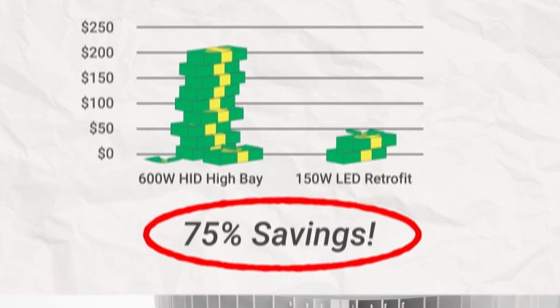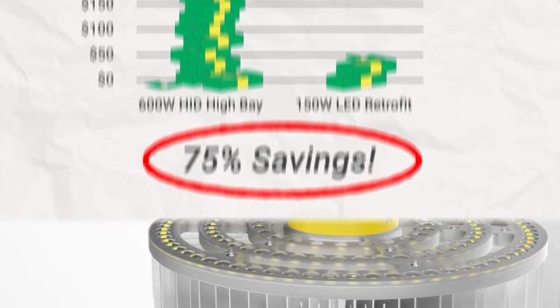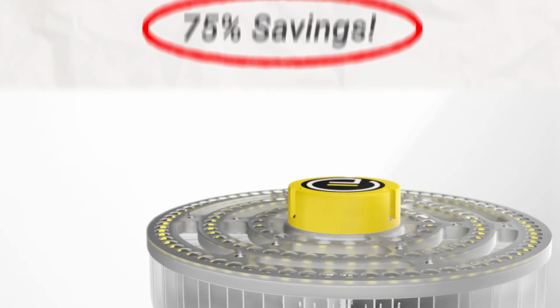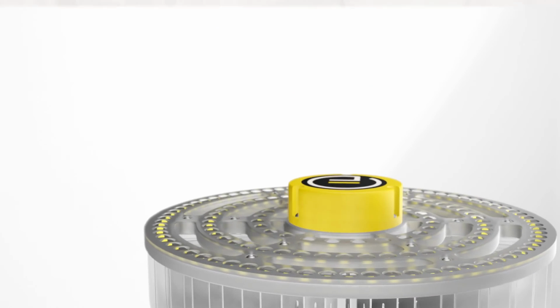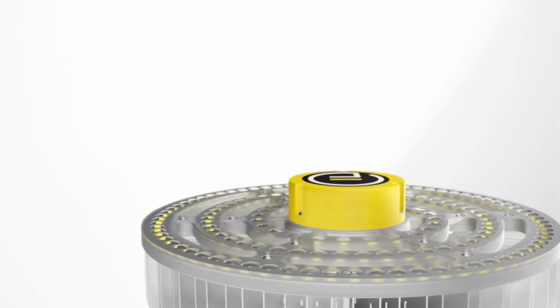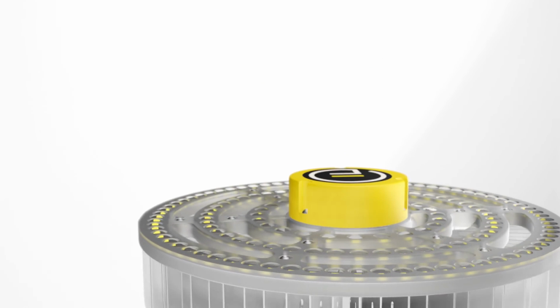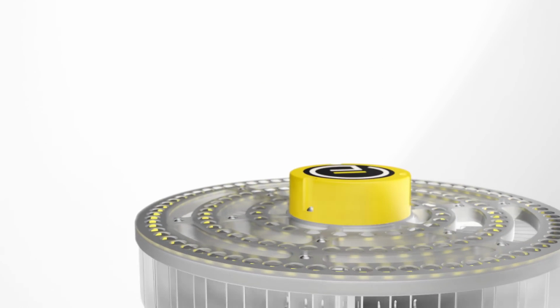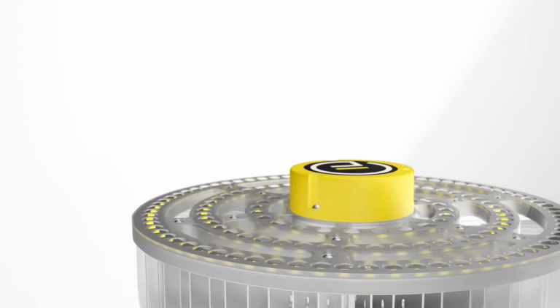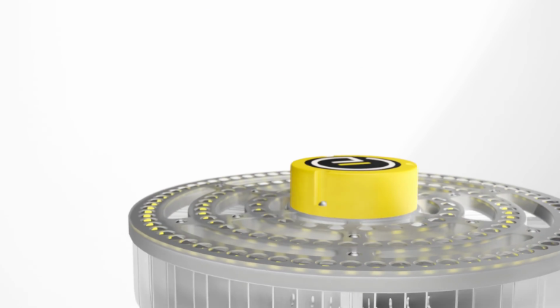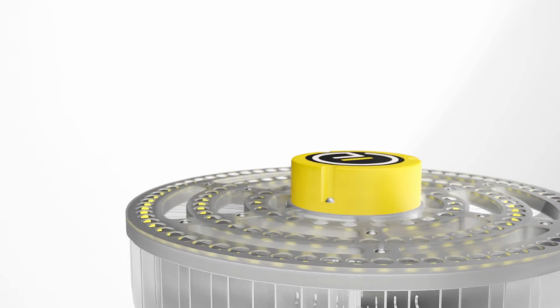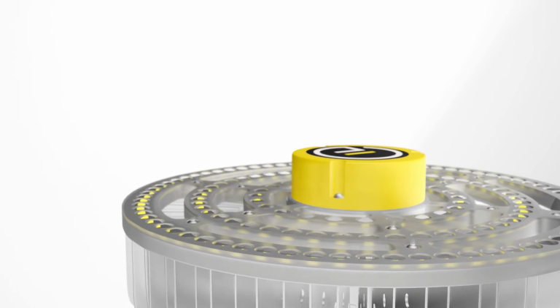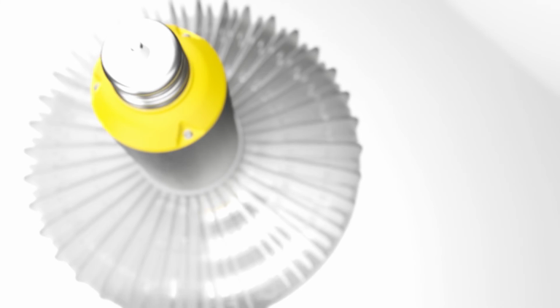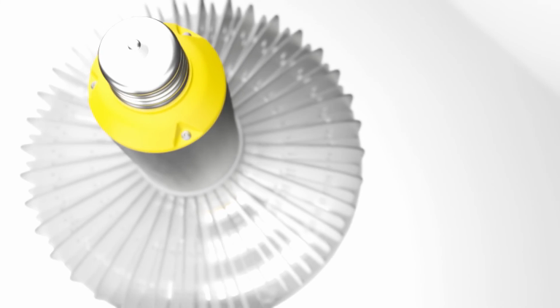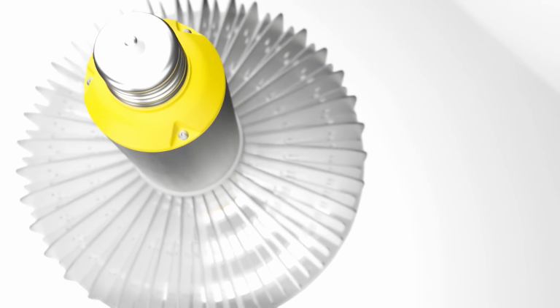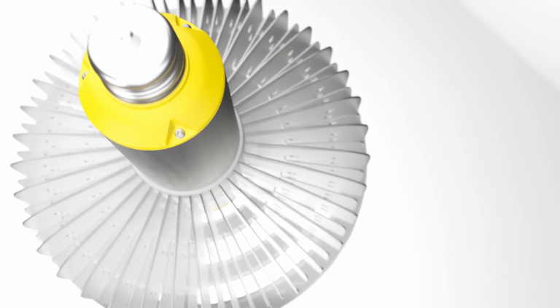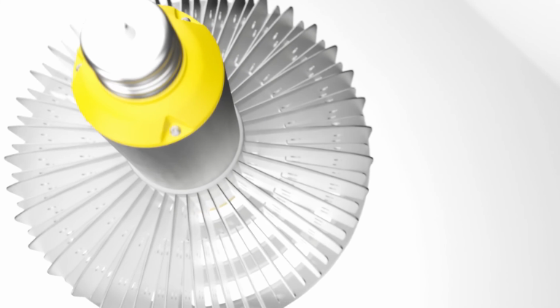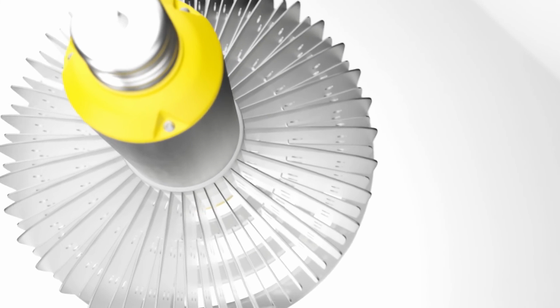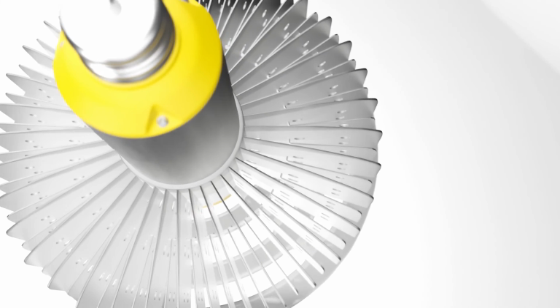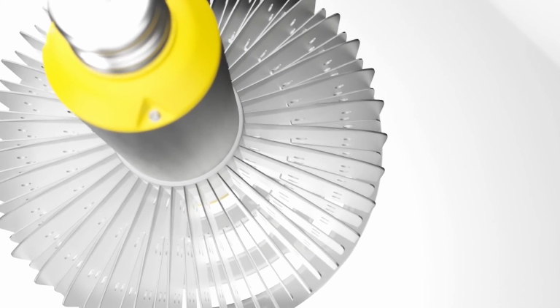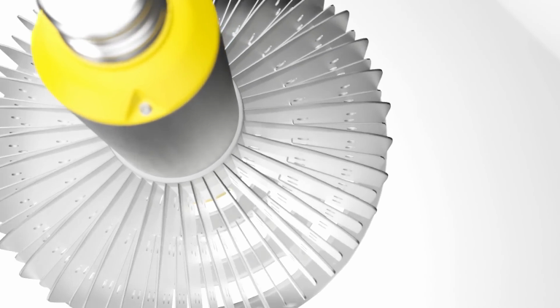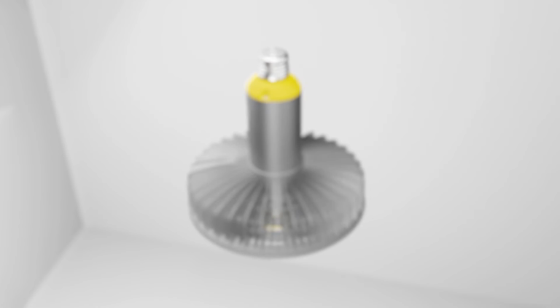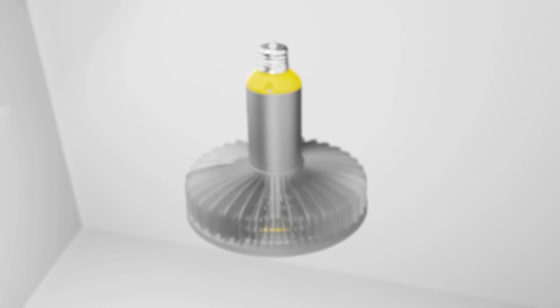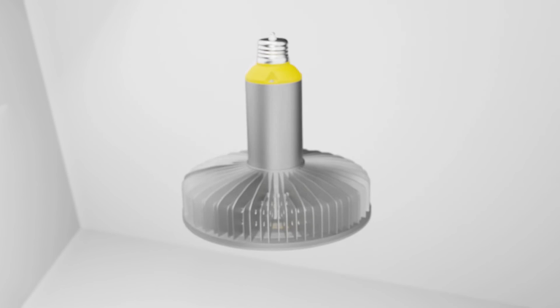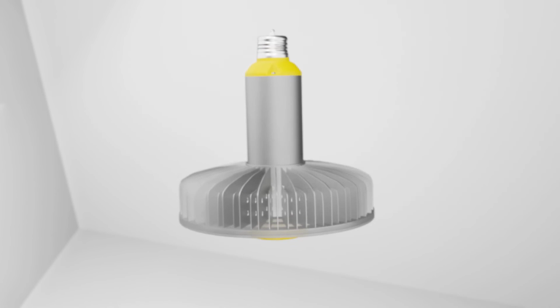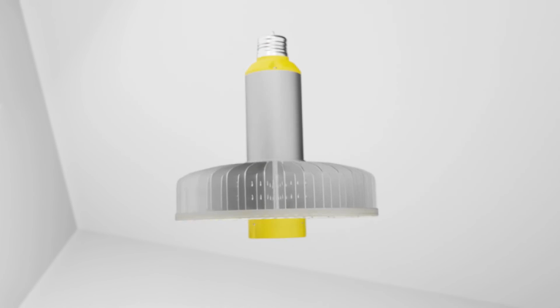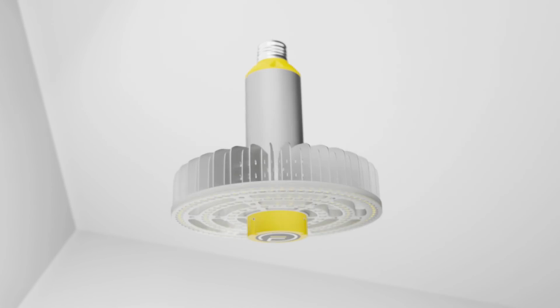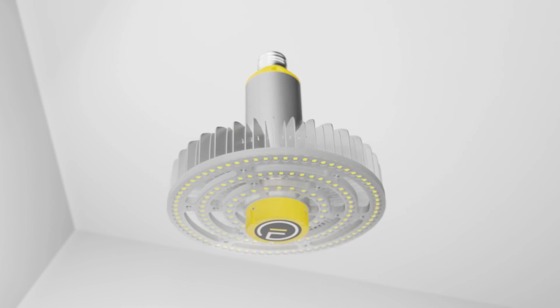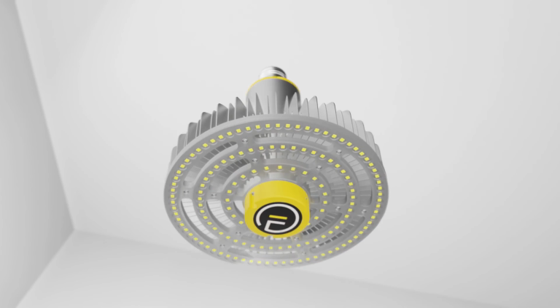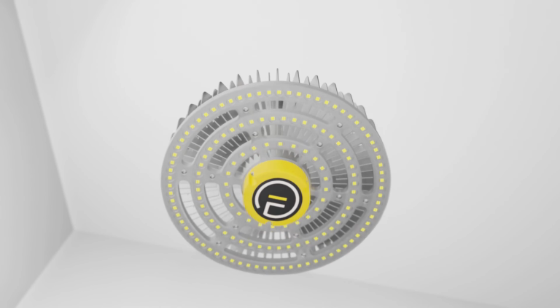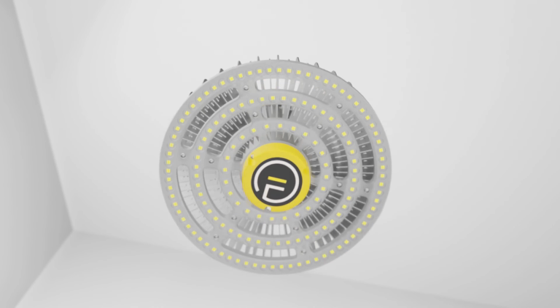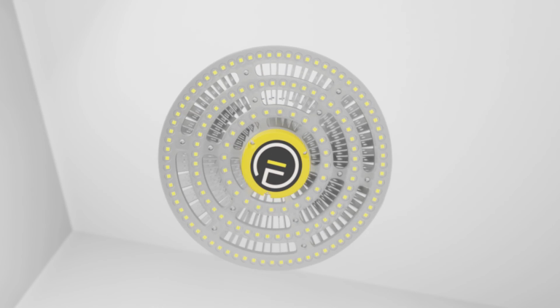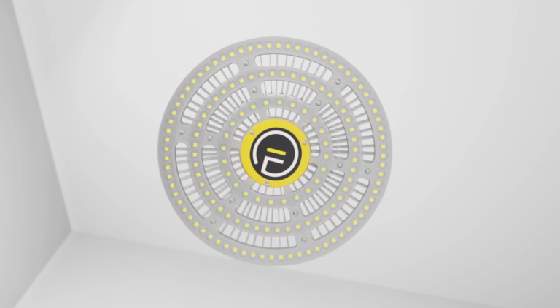Easily make the switch to our flexible, spec-grade screw-in retrofit and see how the quality and savings really shine.